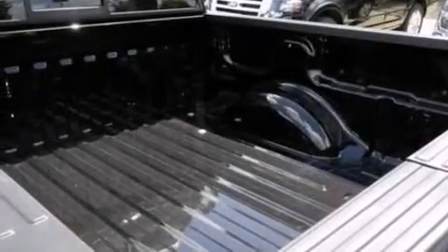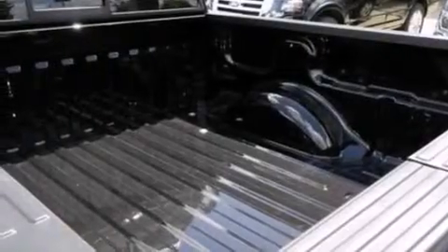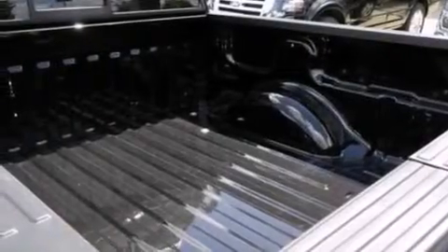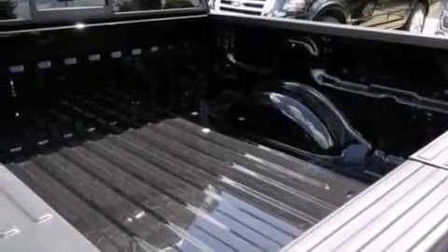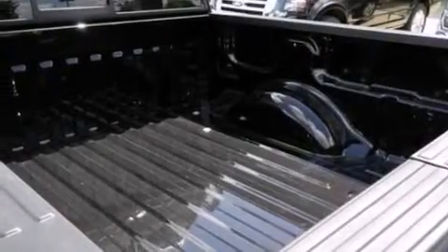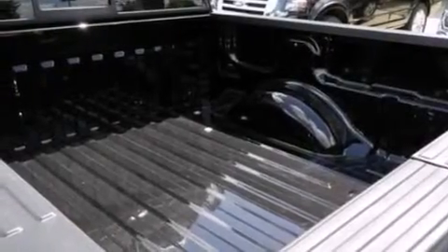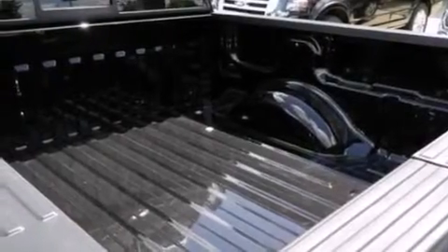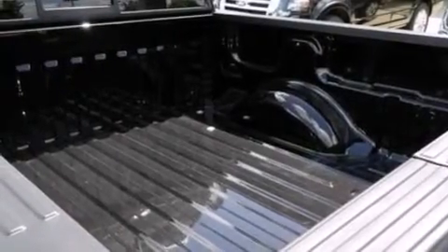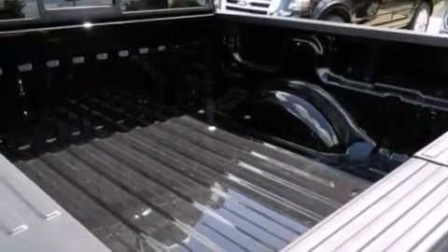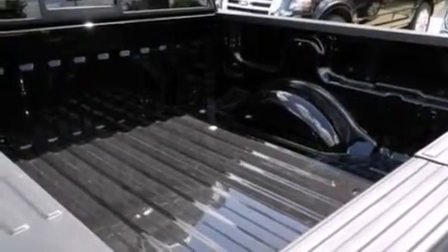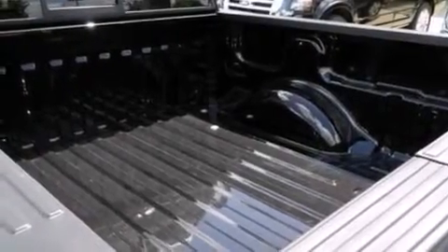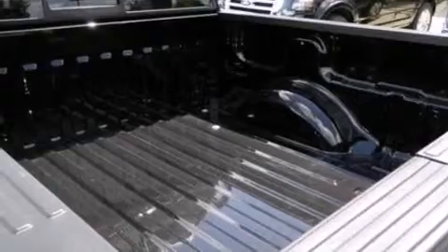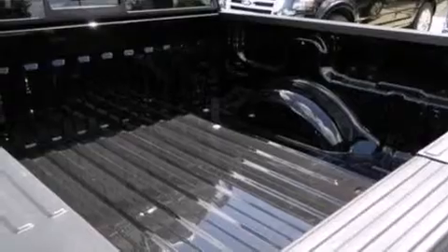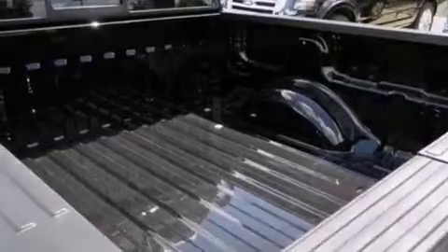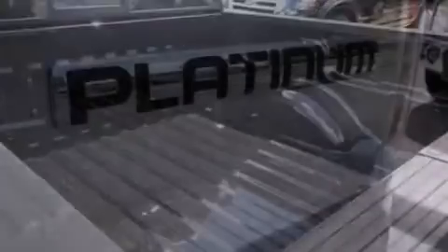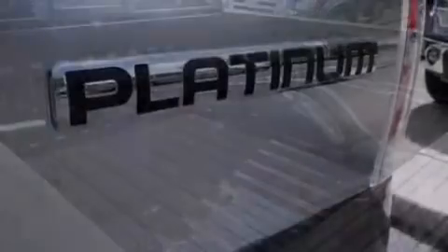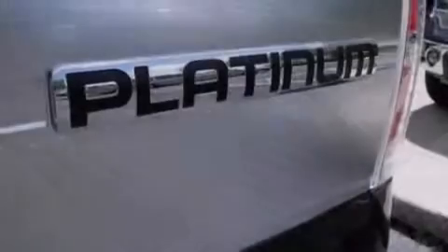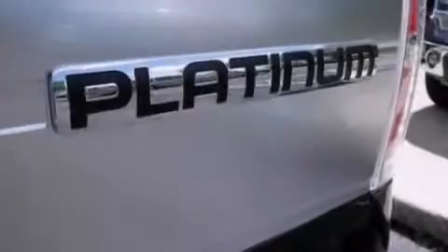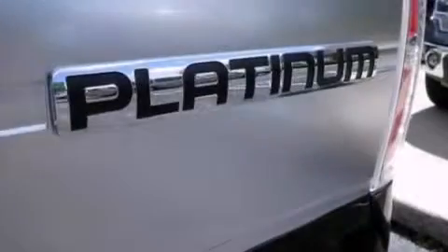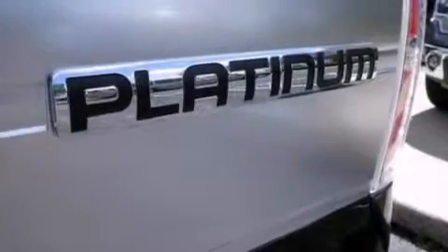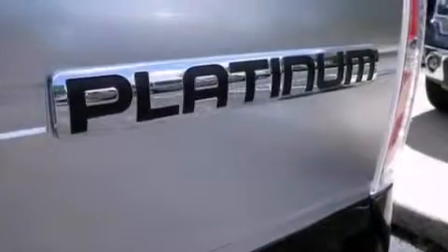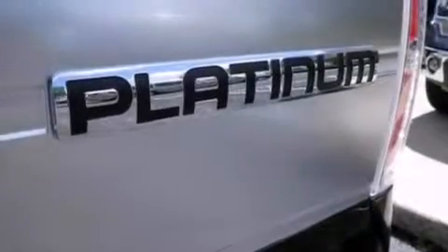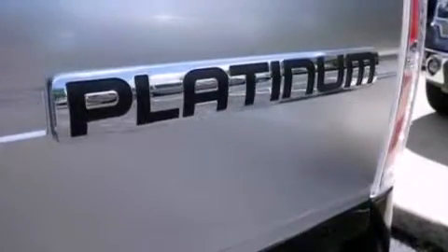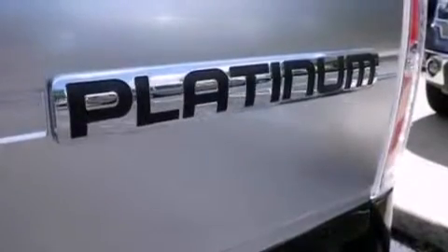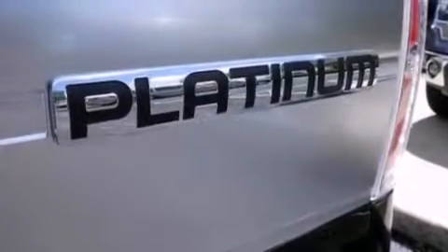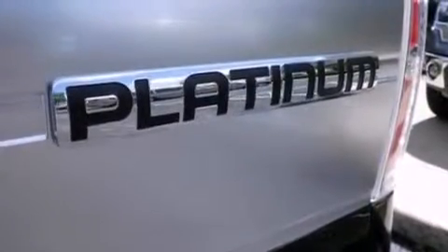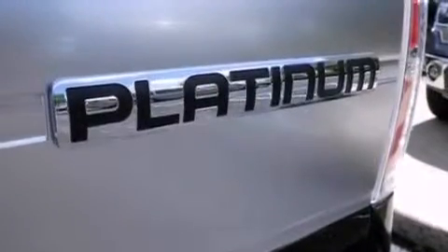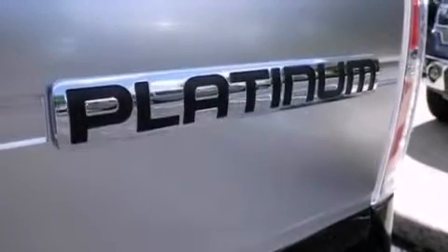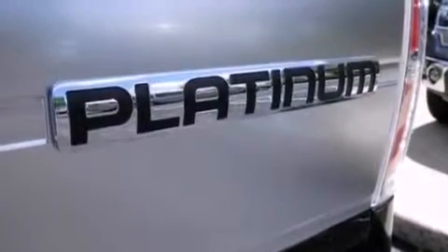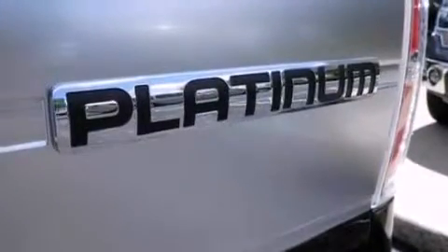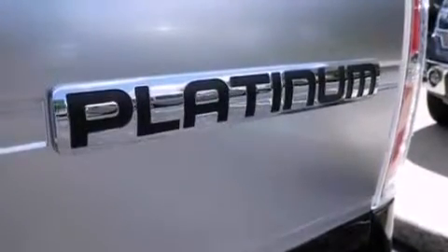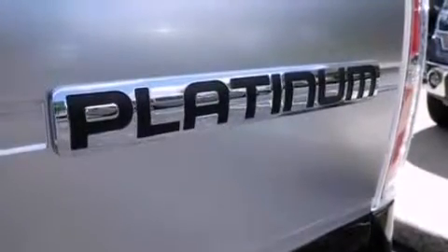Air conditioning, a split folding rear seat, cruise control, and an auxiliary power outlet.